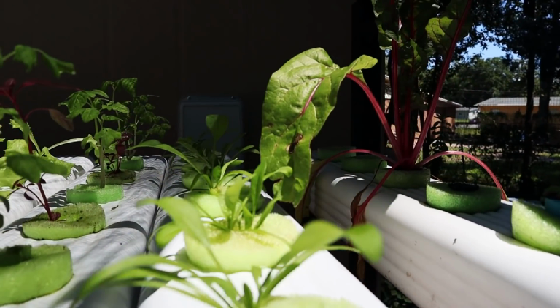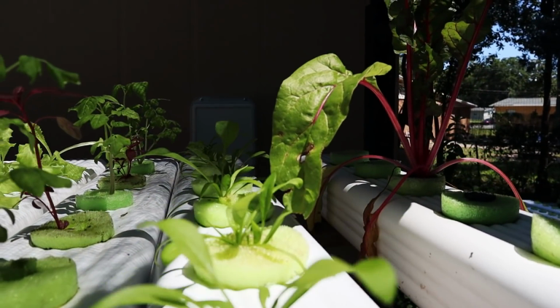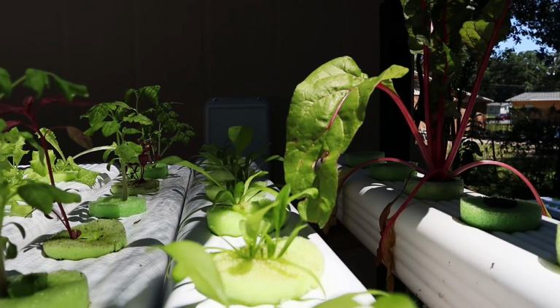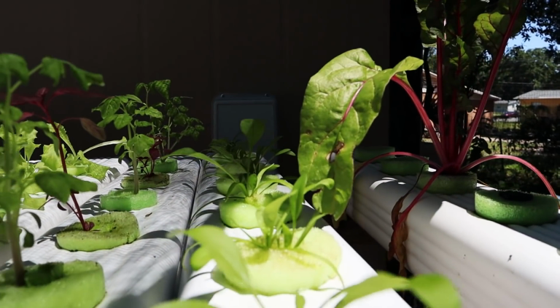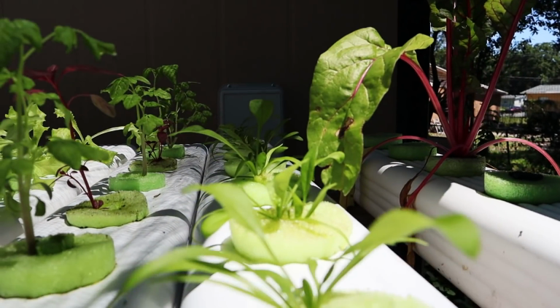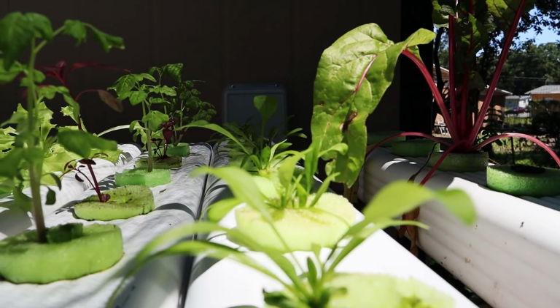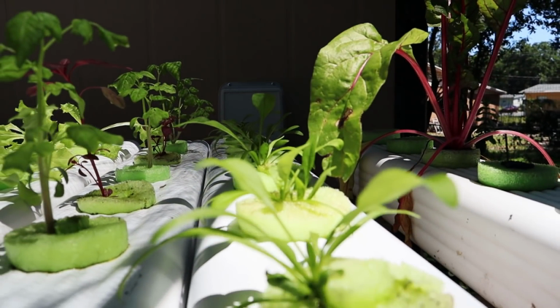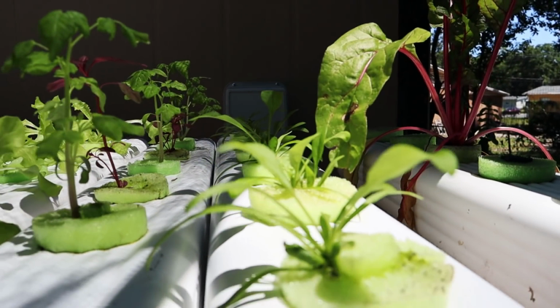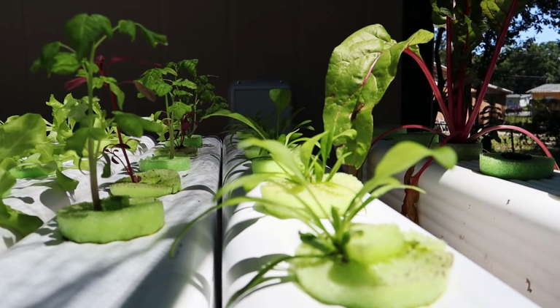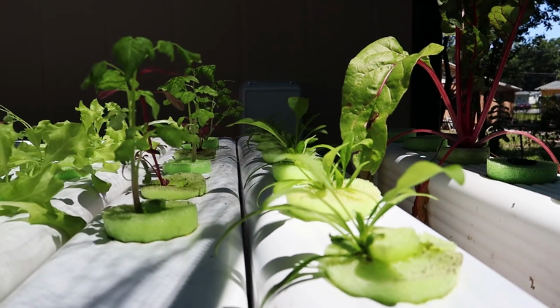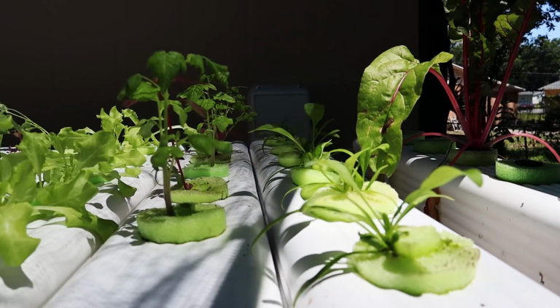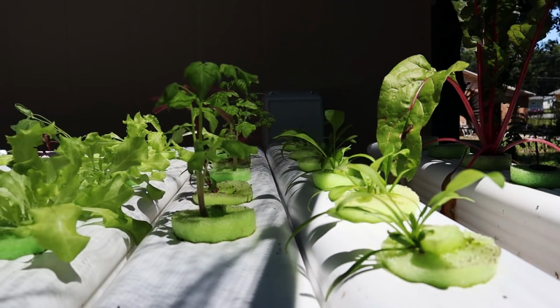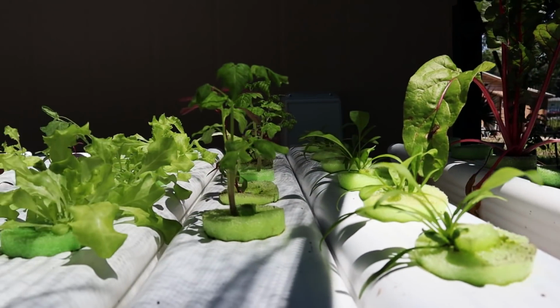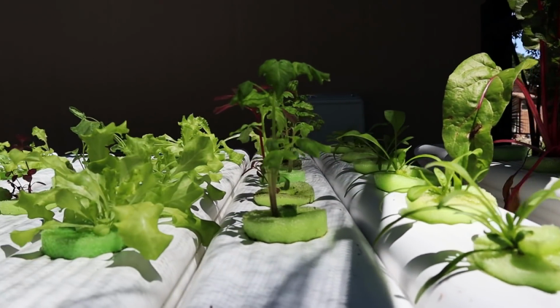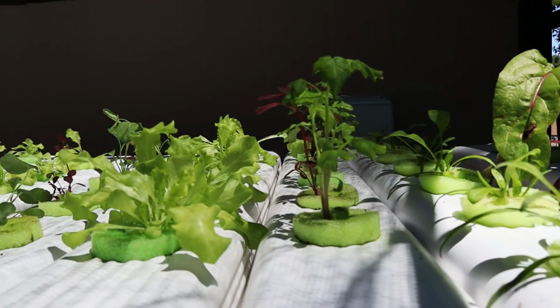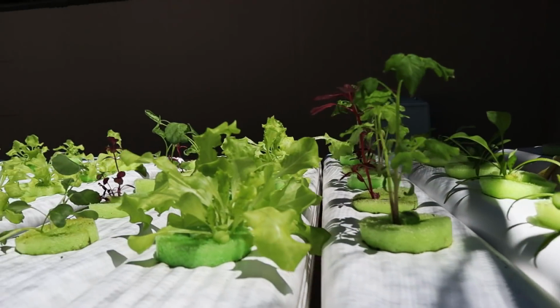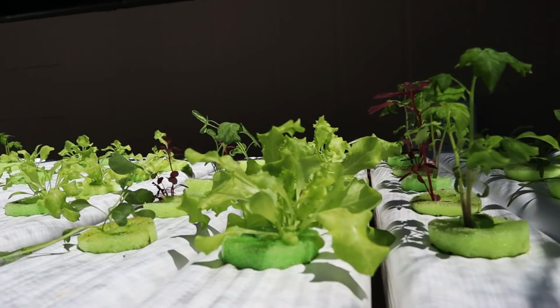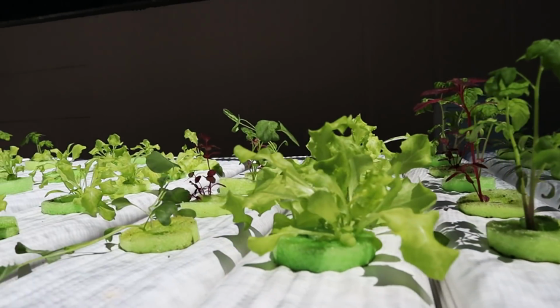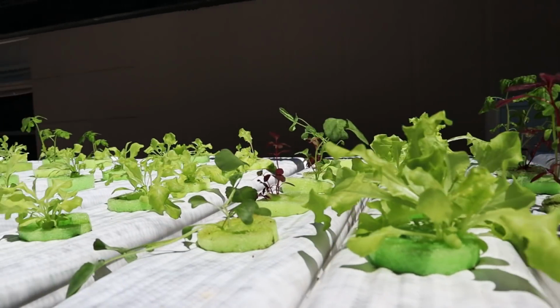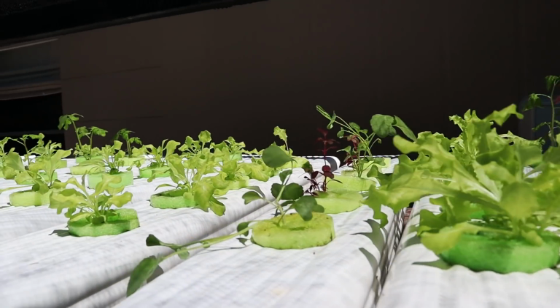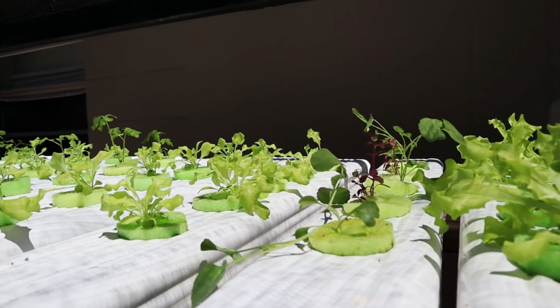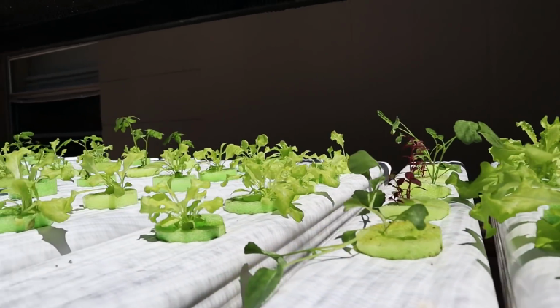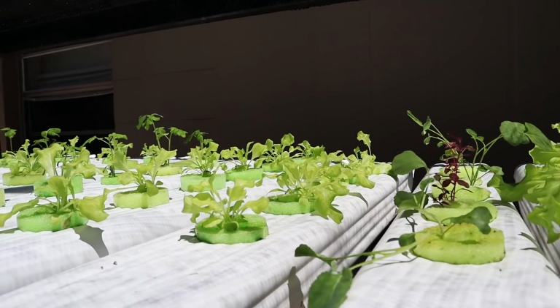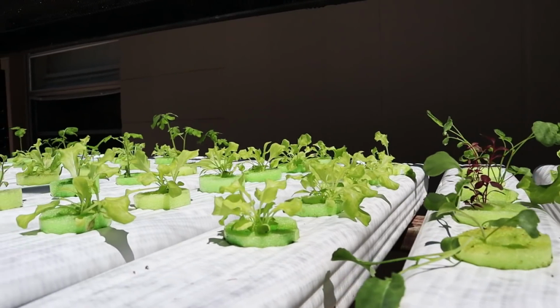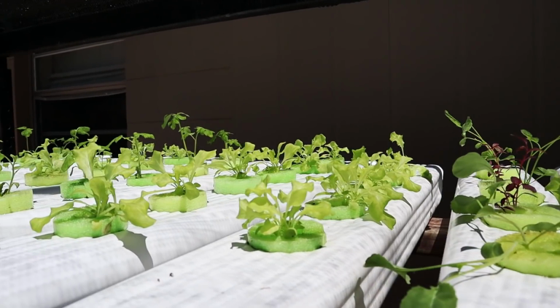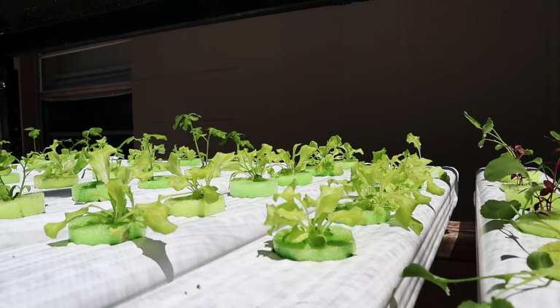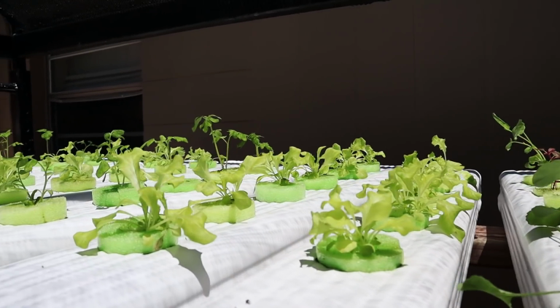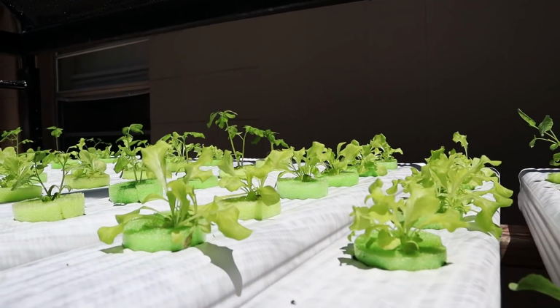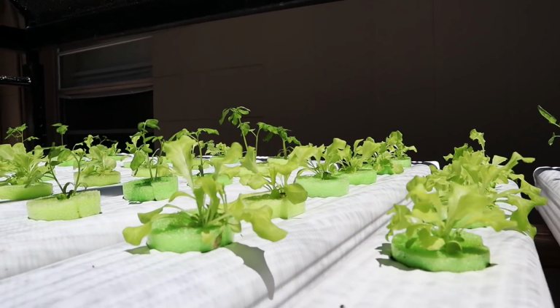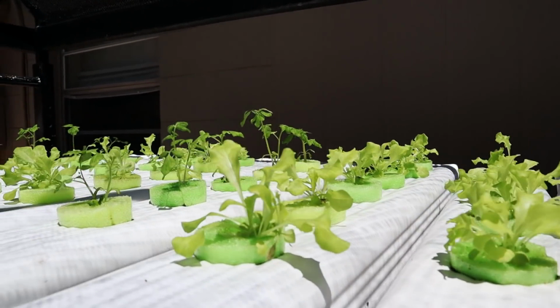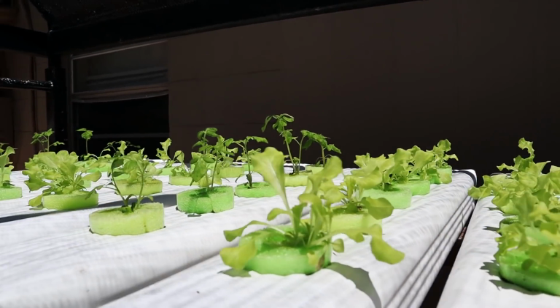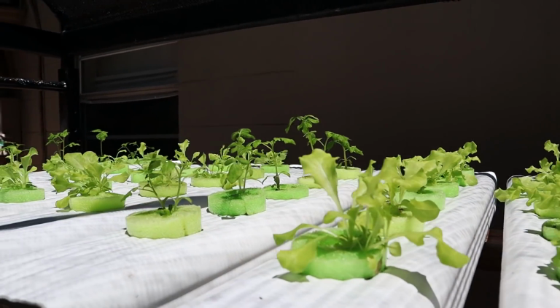At that time we'll probably be harvesting some lettuce, you know, if we need anything for a sandwich.